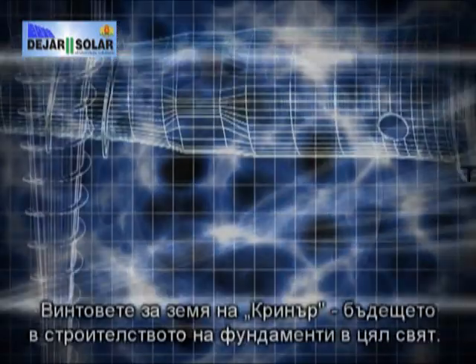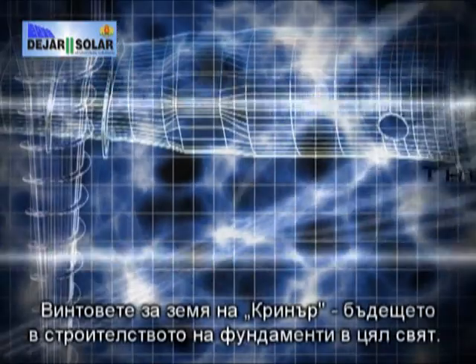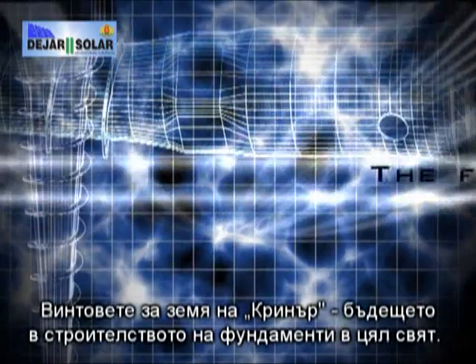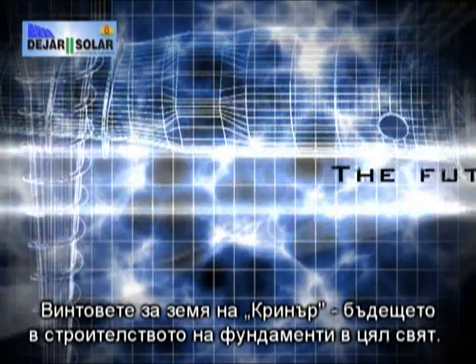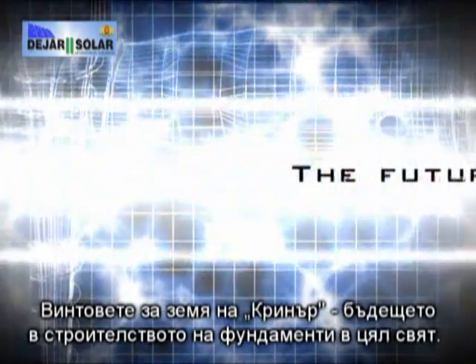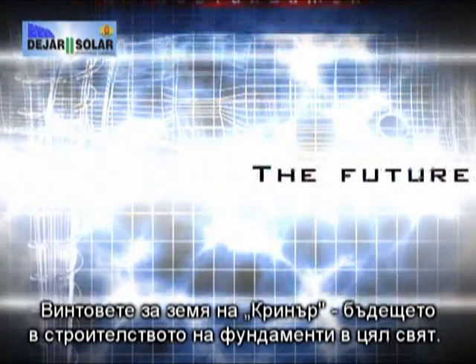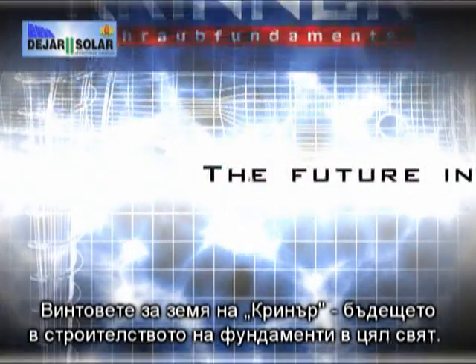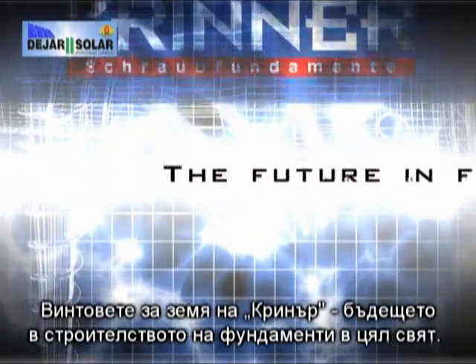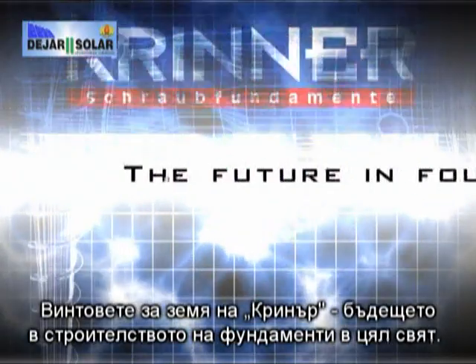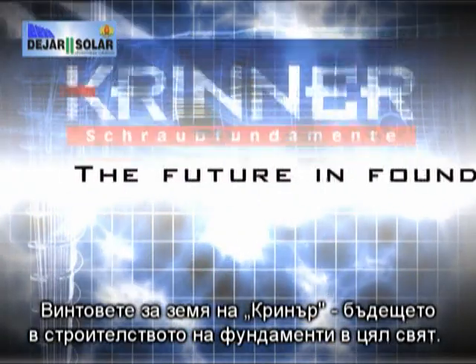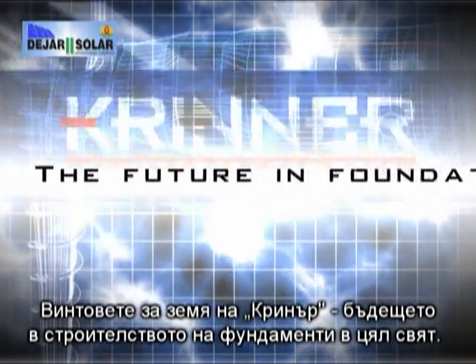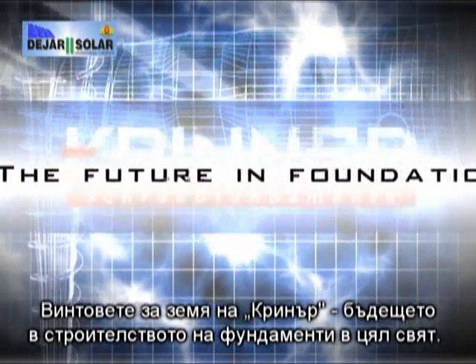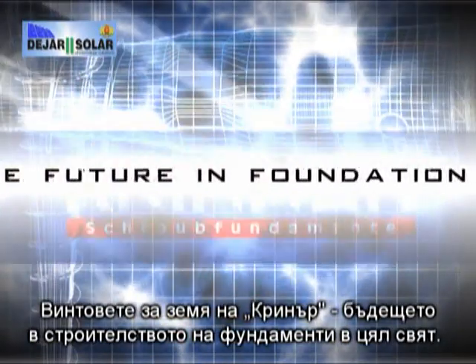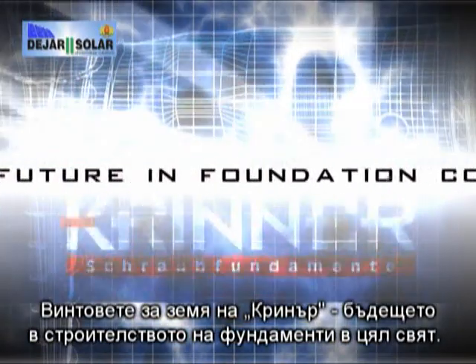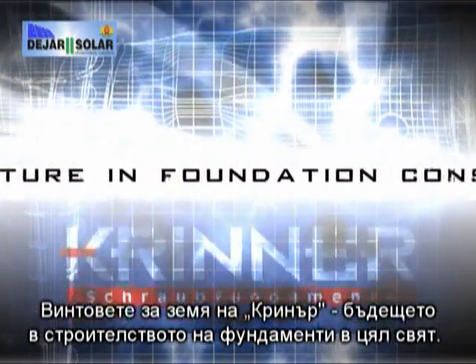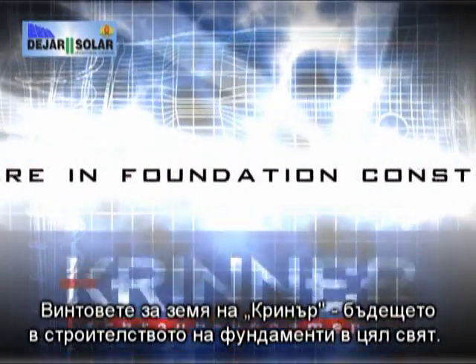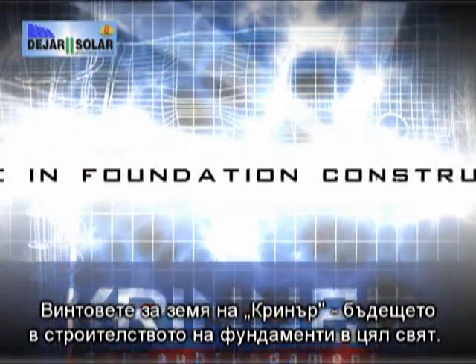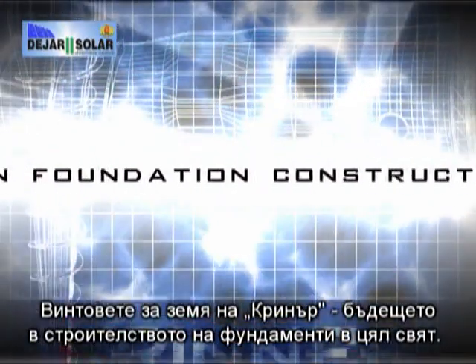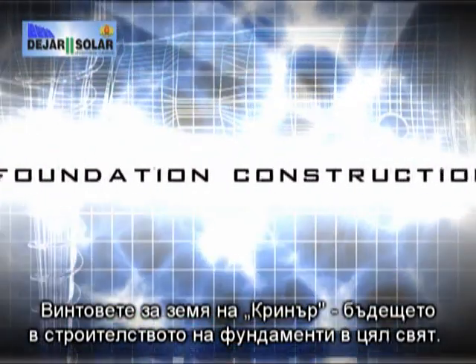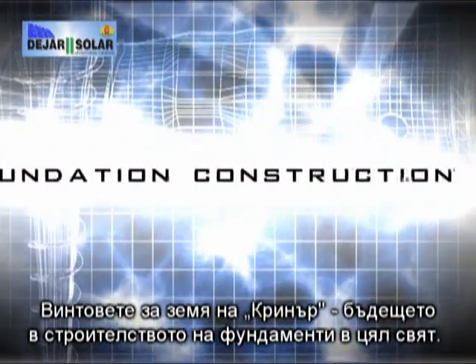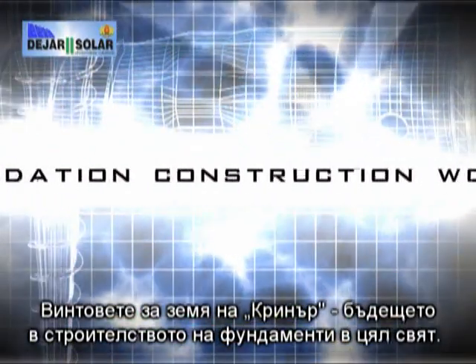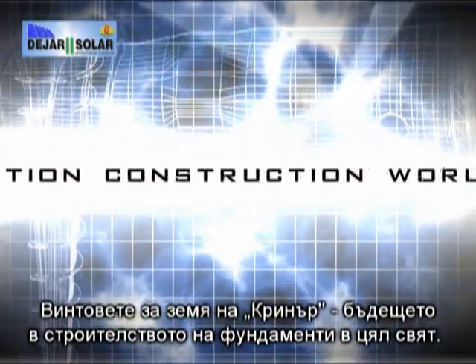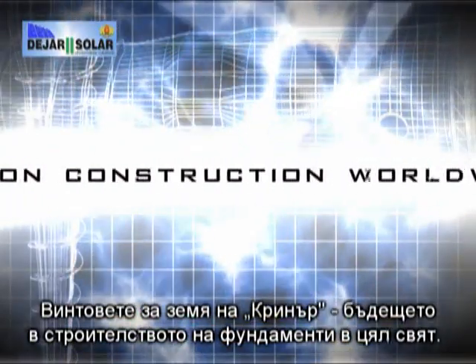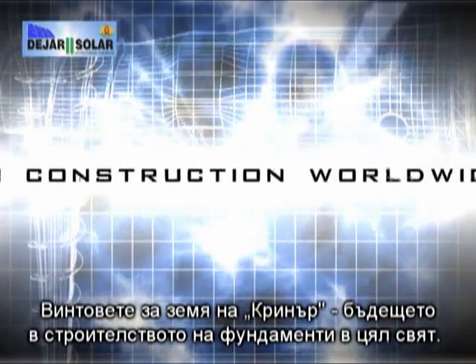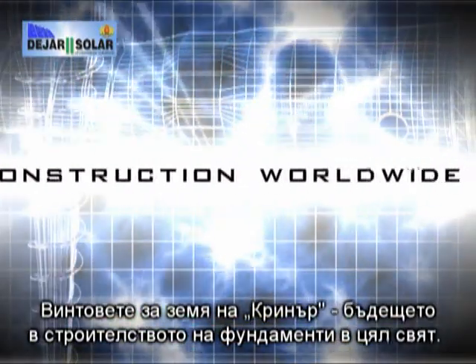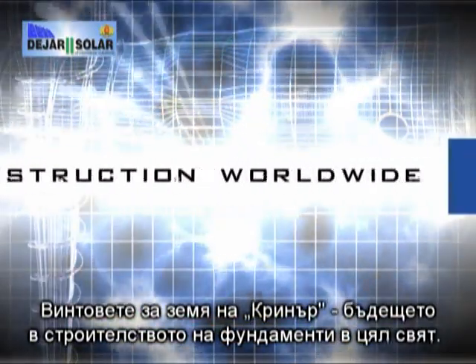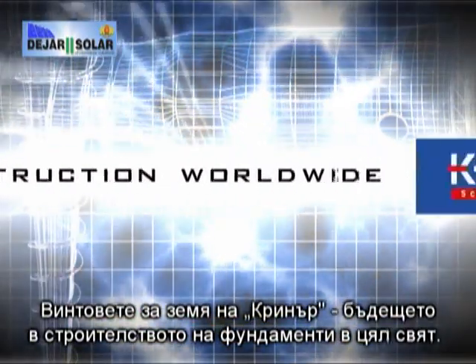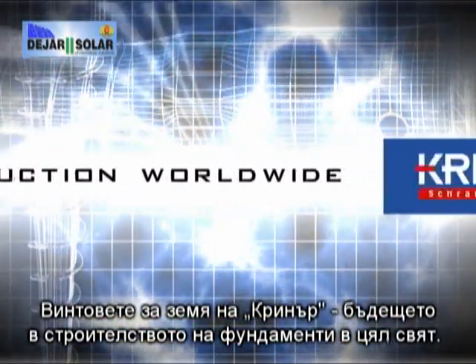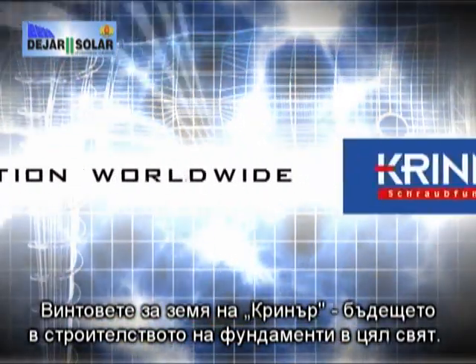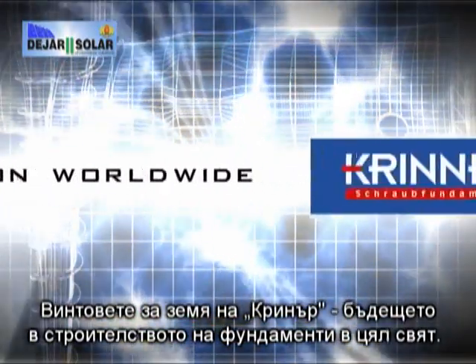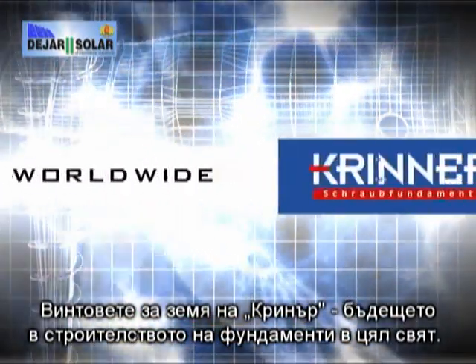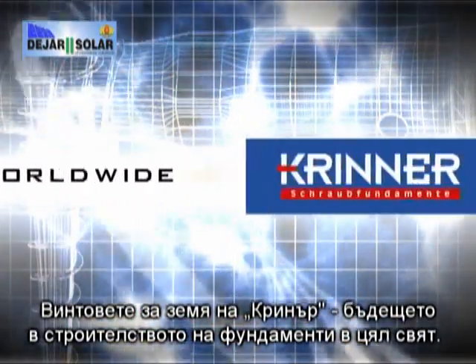Krinner ground screws — the future in foundation construction worldwide.